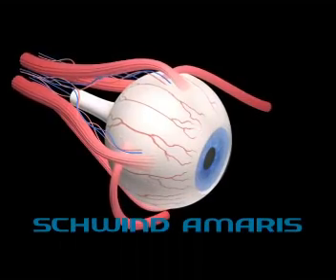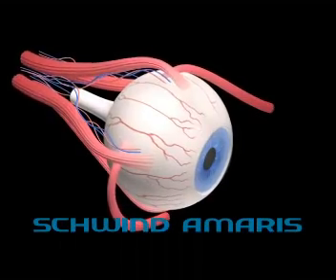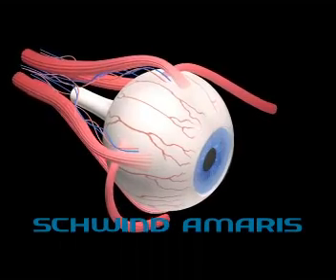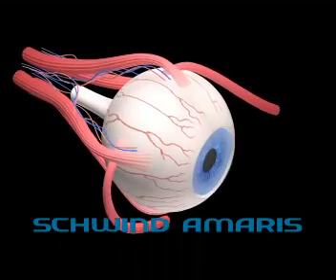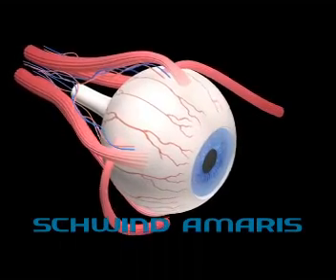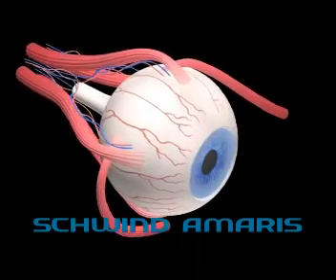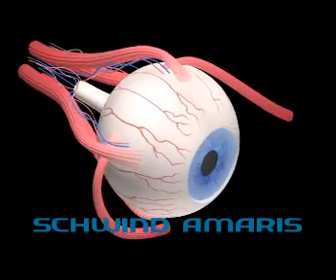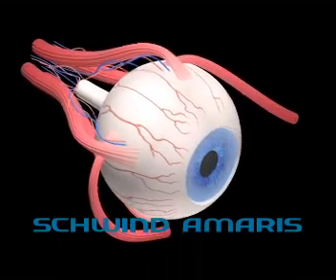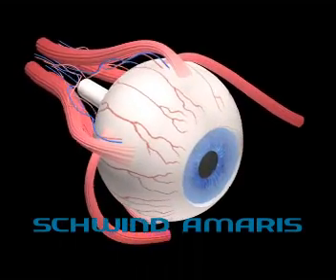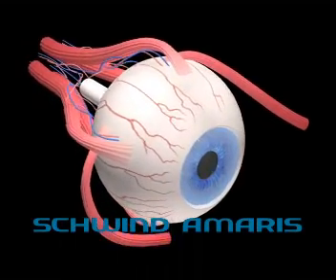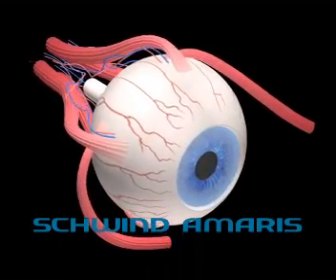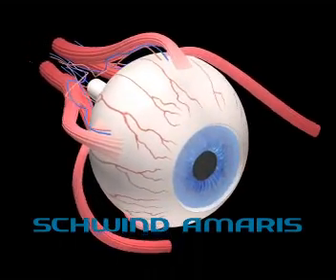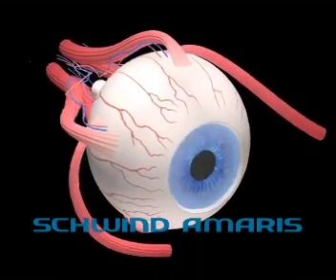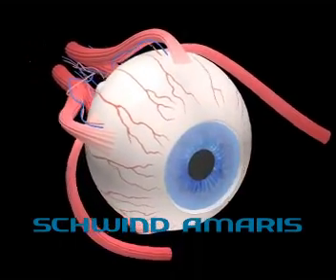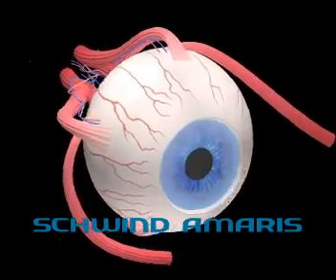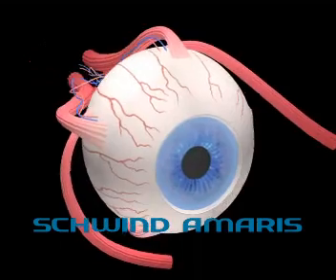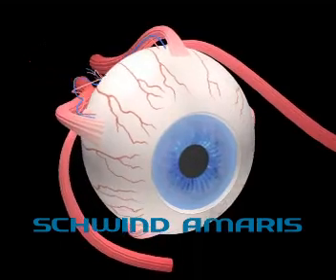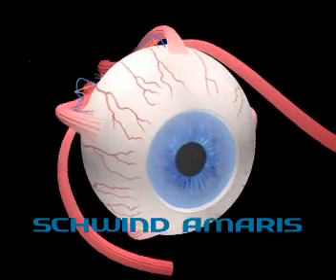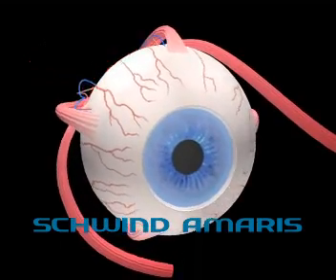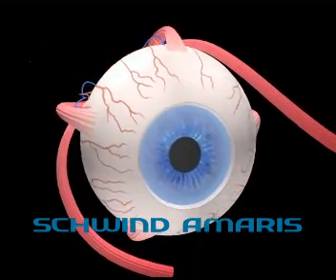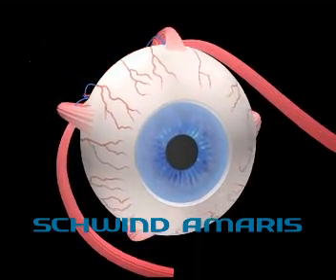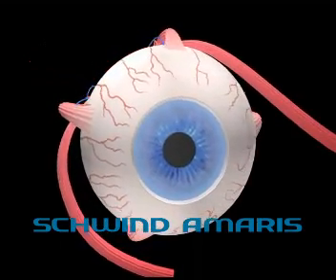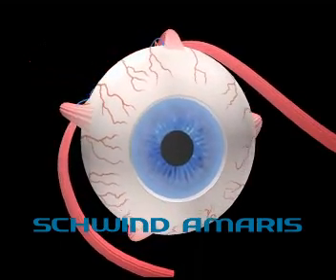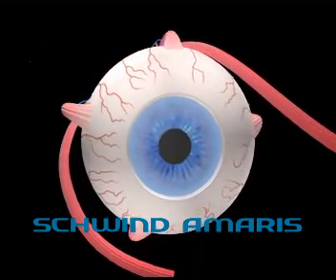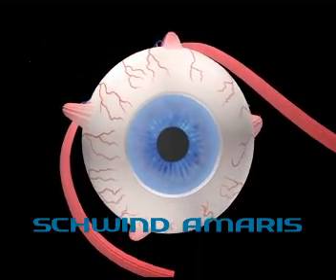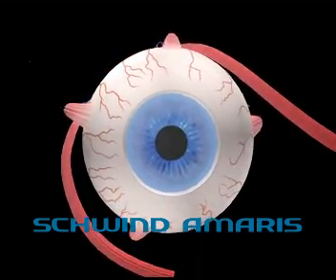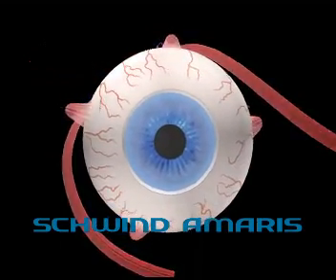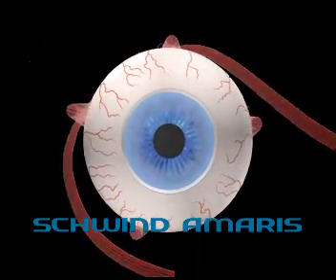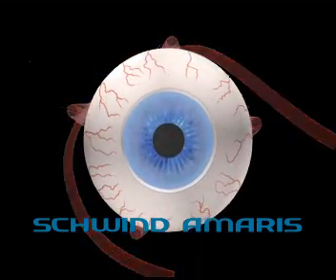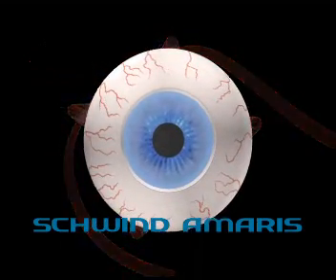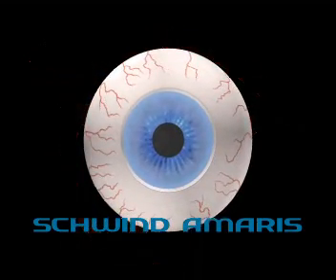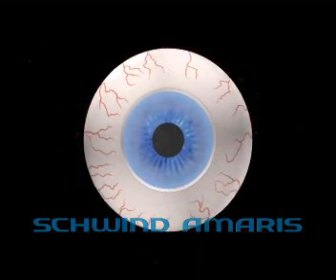By offering a 6D active eye tracker, the Schwind Amaris expands its leading position in refractive surgery.